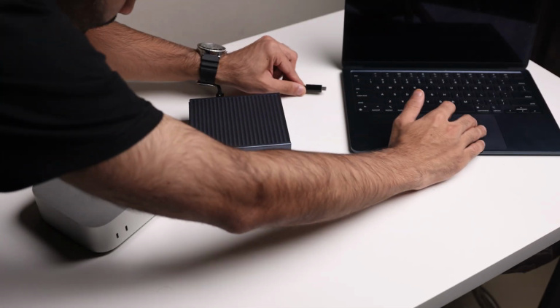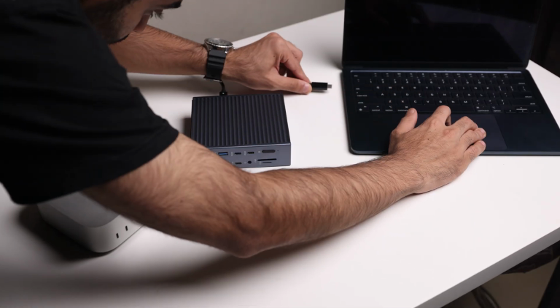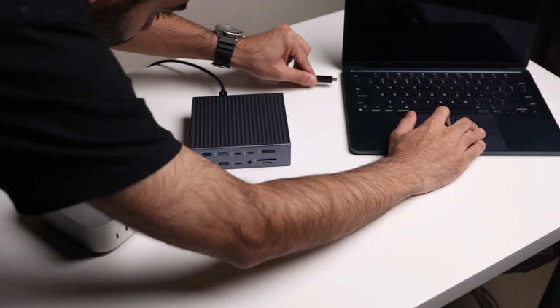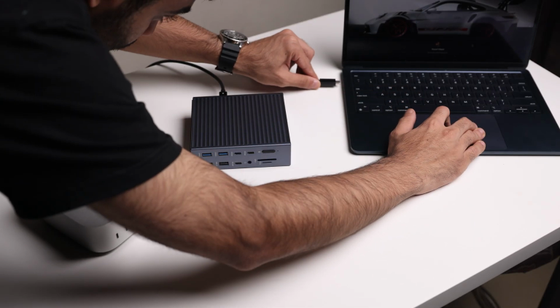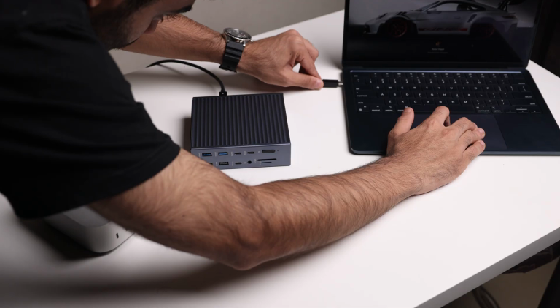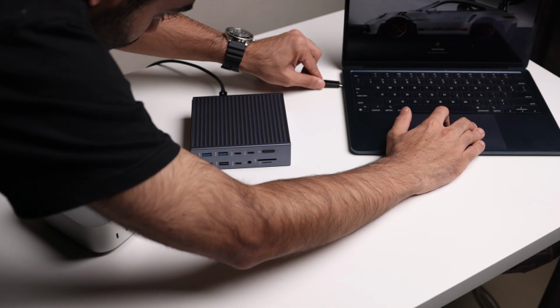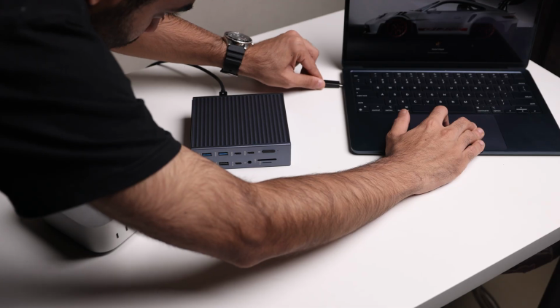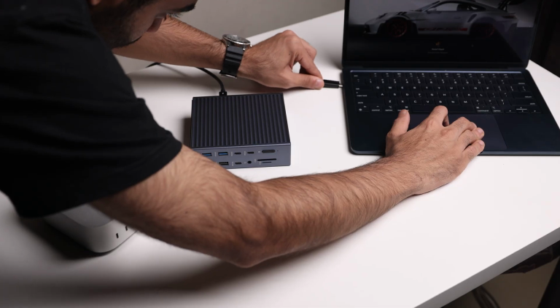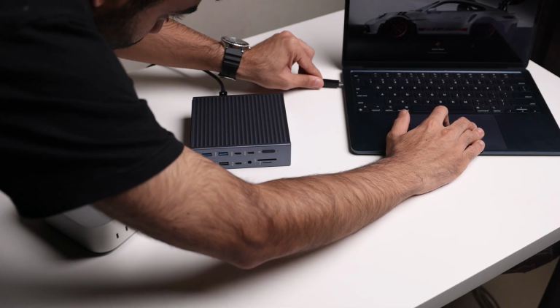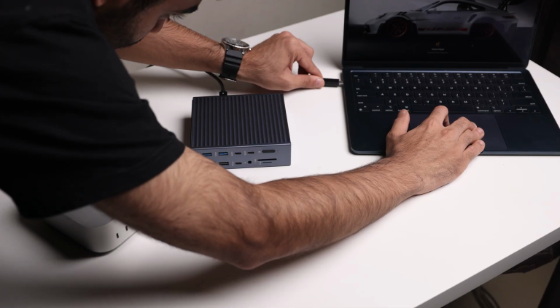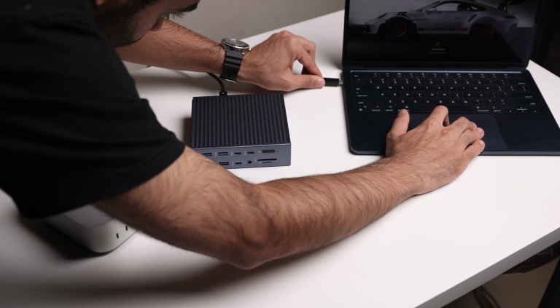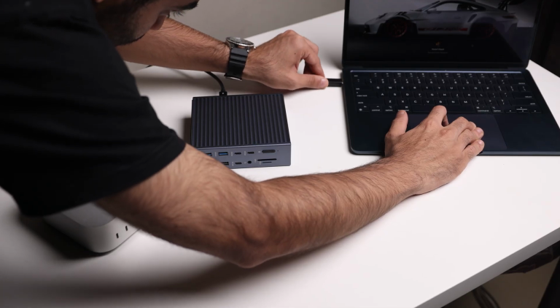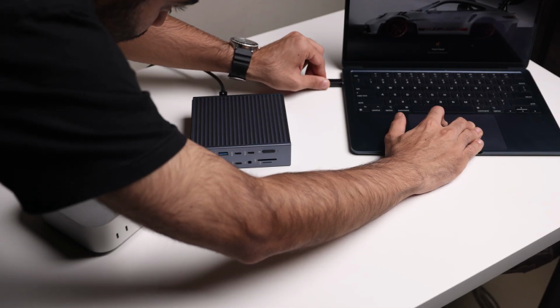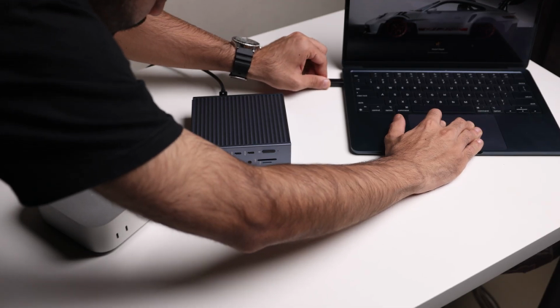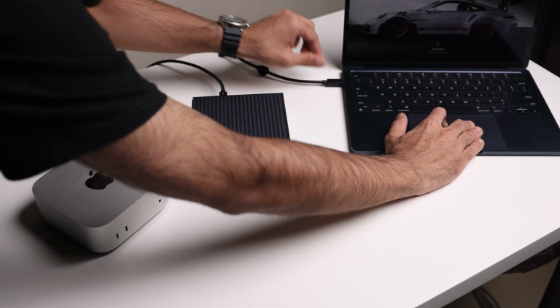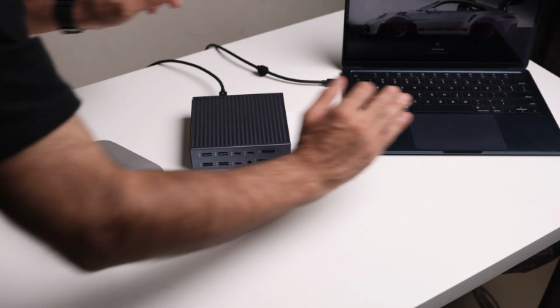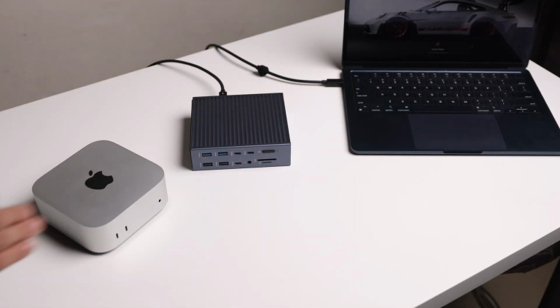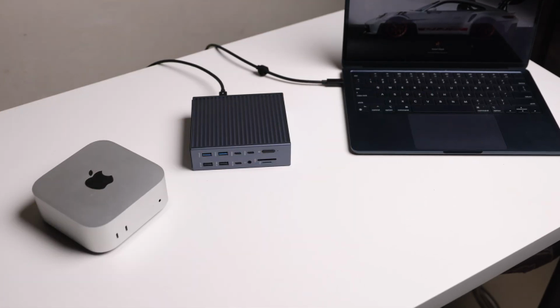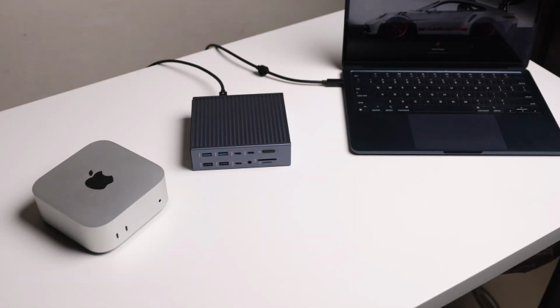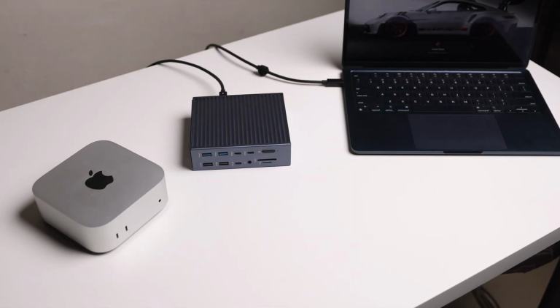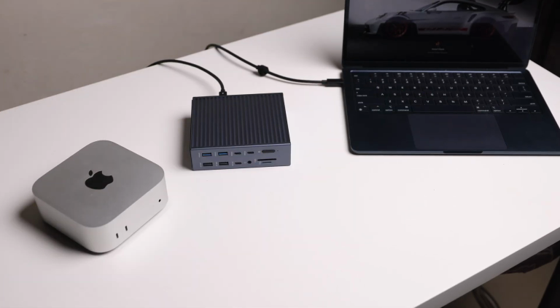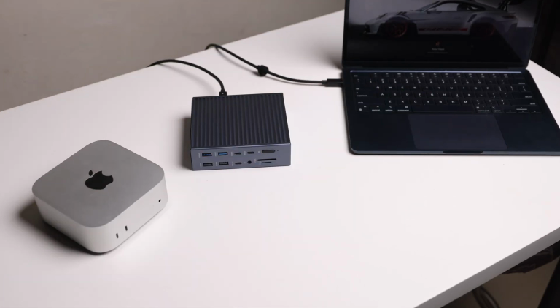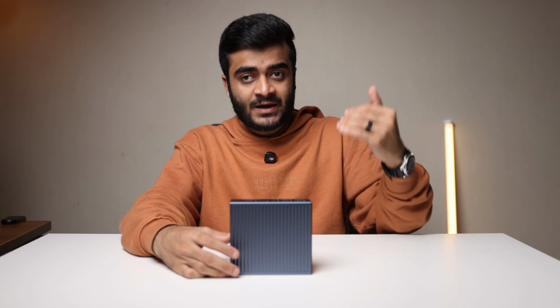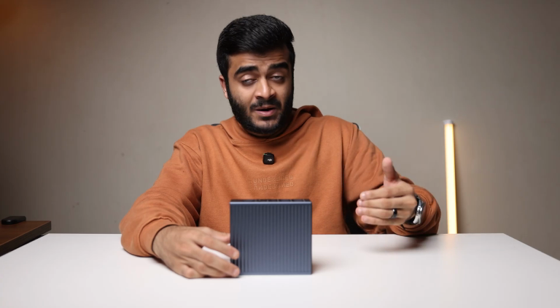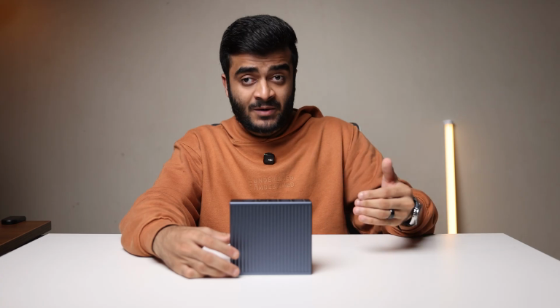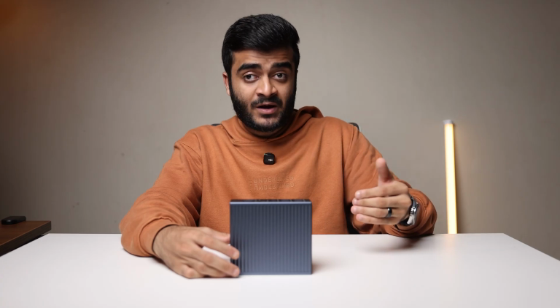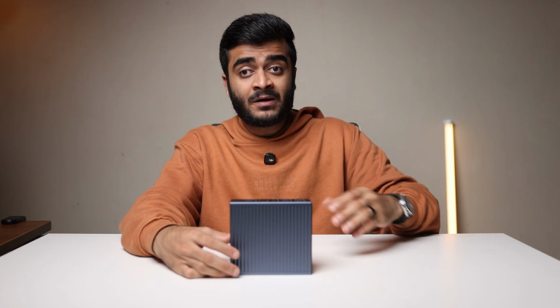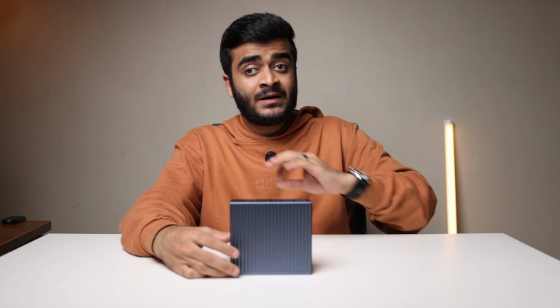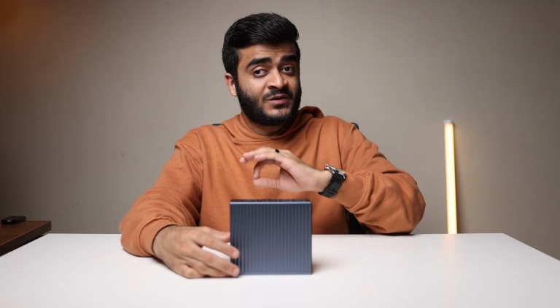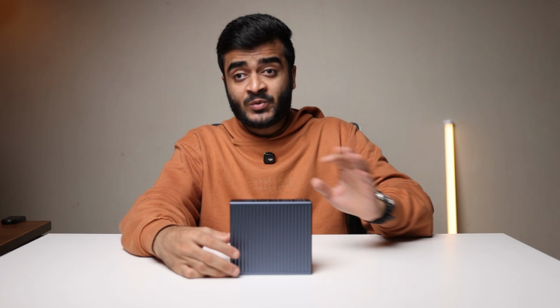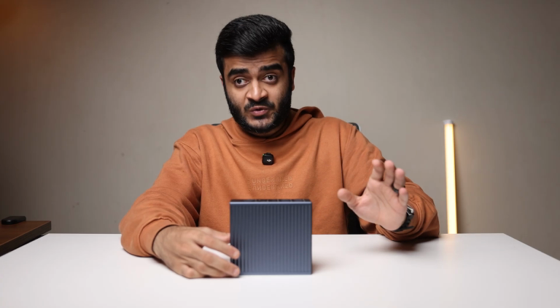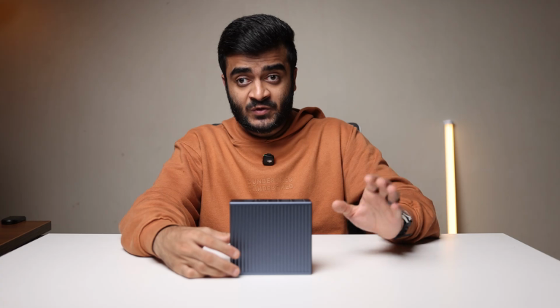For someone like me, being able to switch the whole setup with just one cable between my Mac Mini and my MacBook Air is super useful.